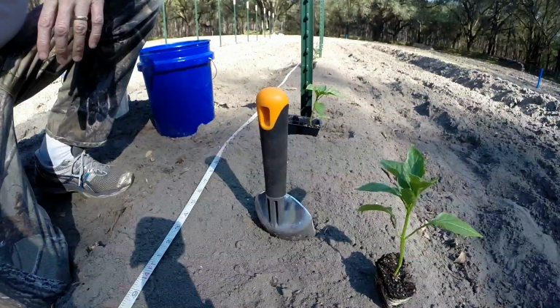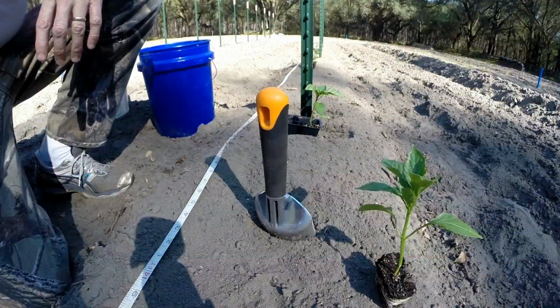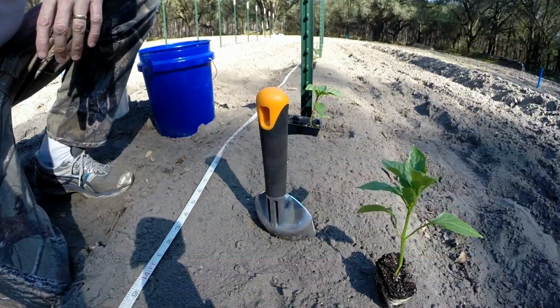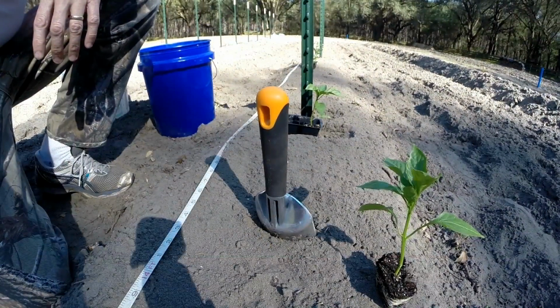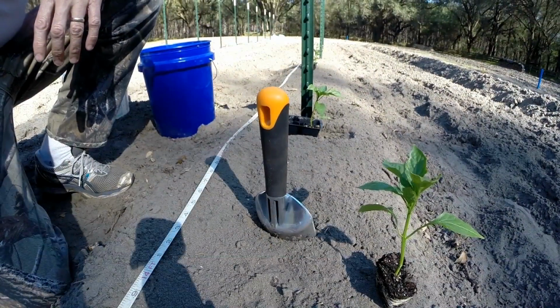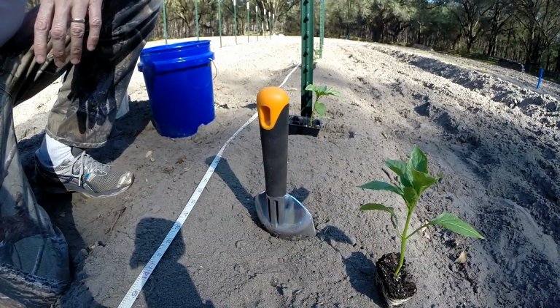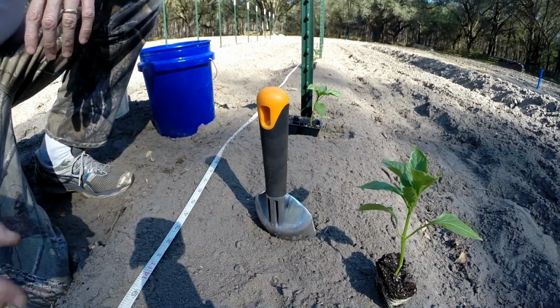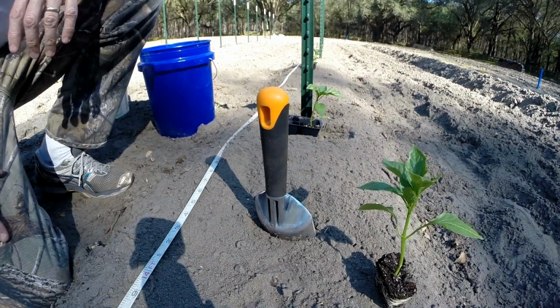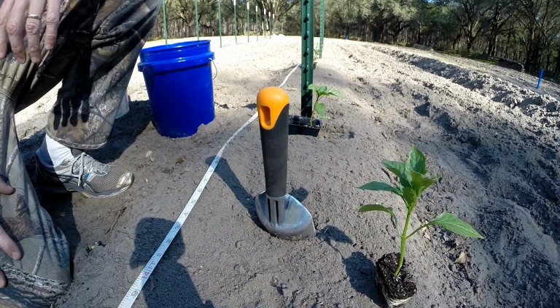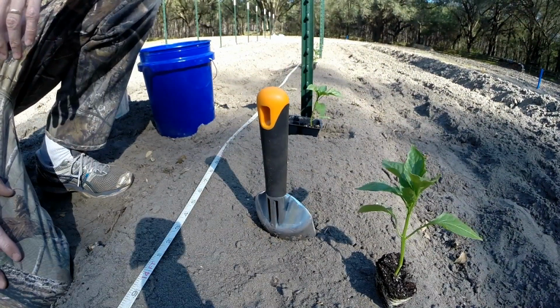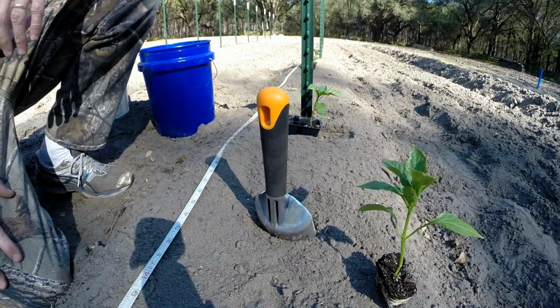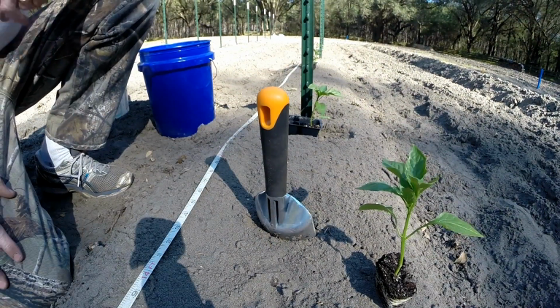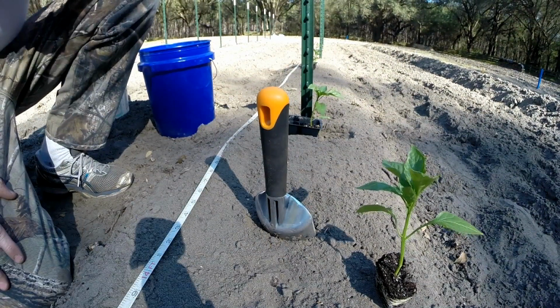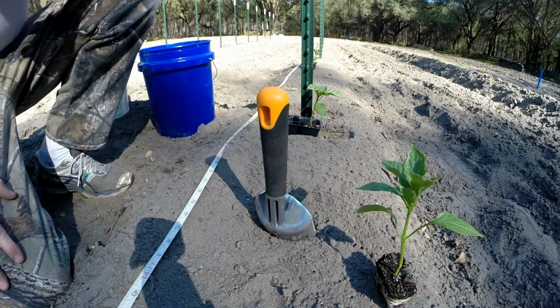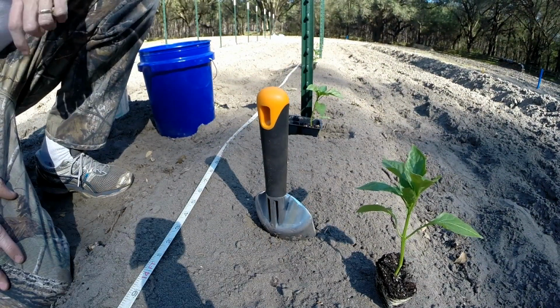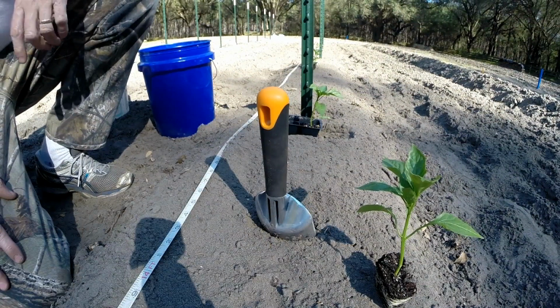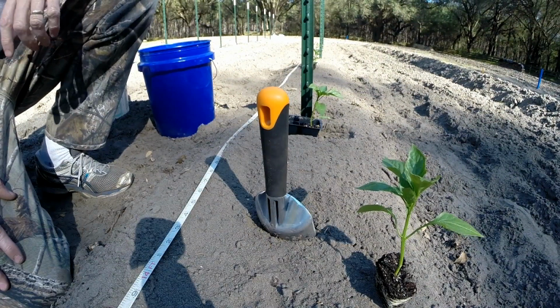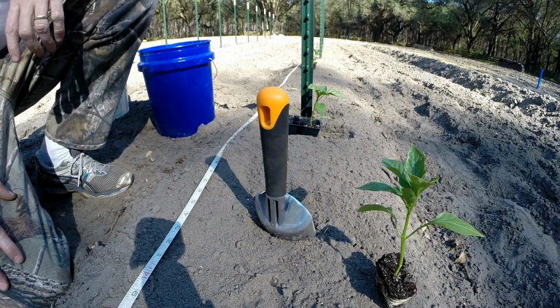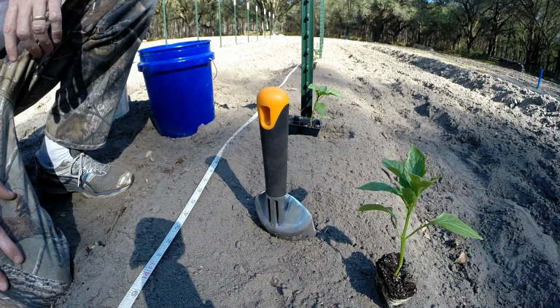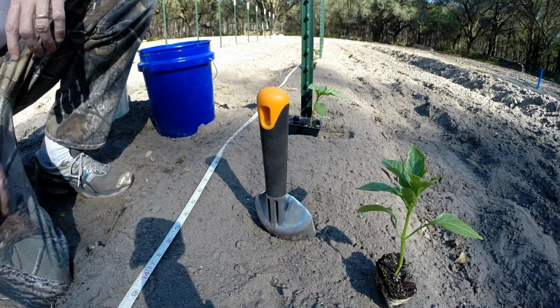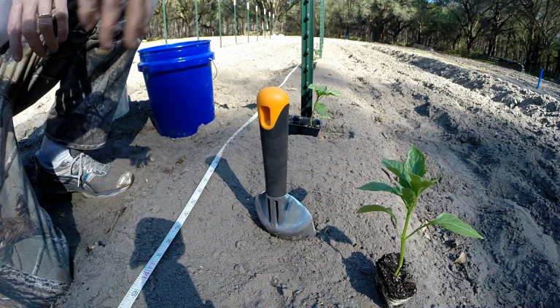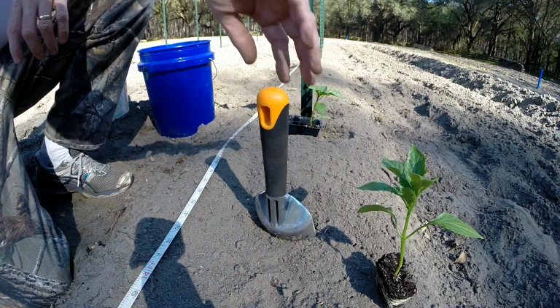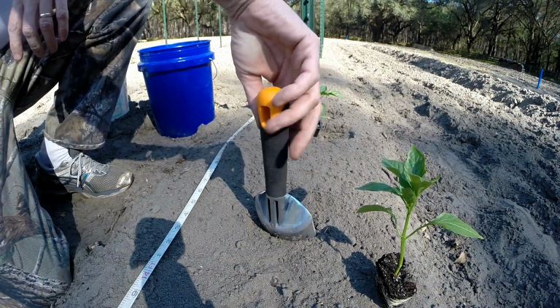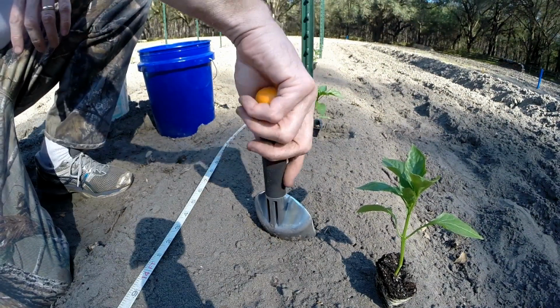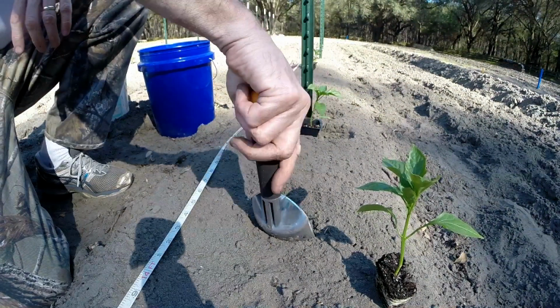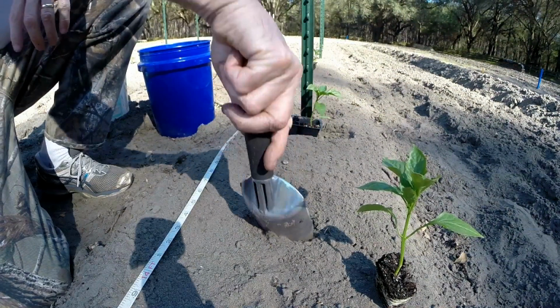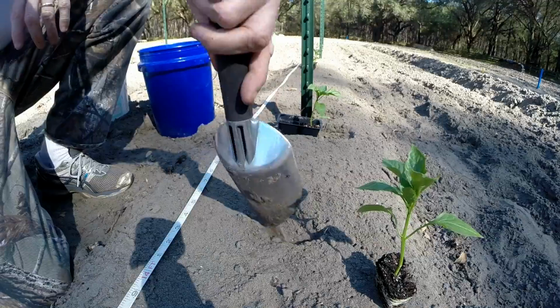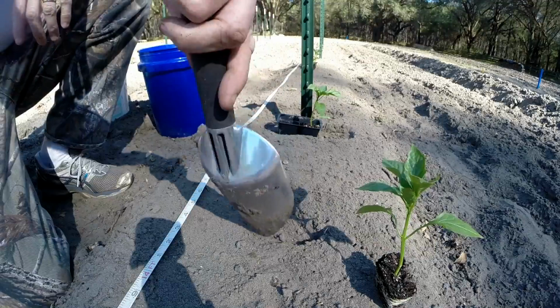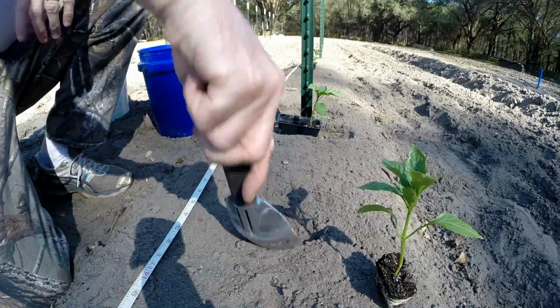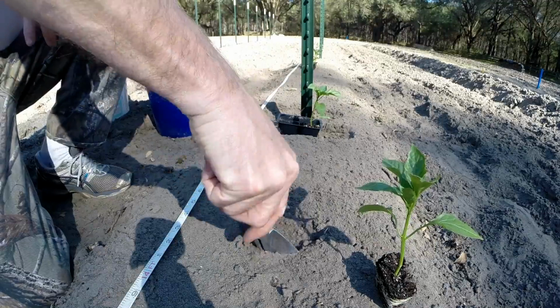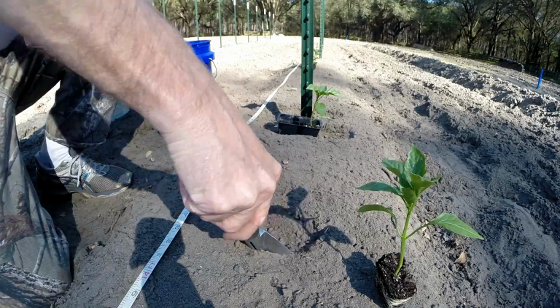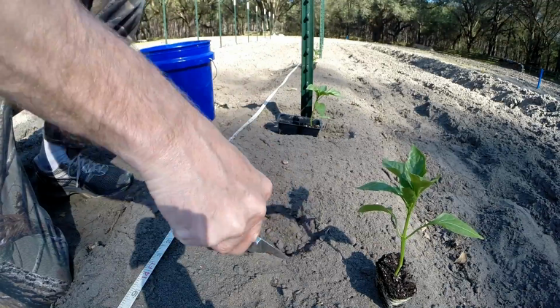We're putting them 3 feet apart — this is the third one. That's a foot and a half from the next stake.